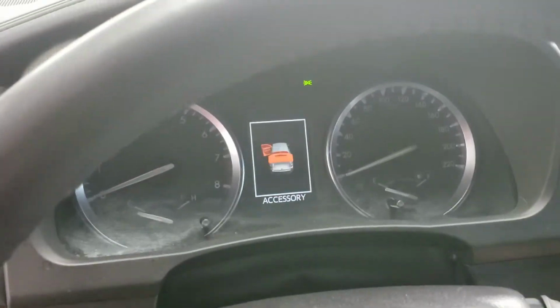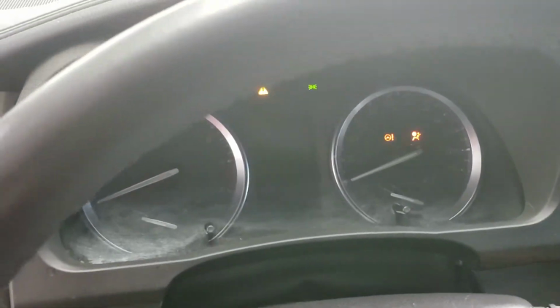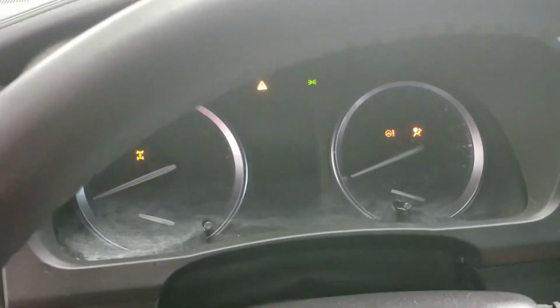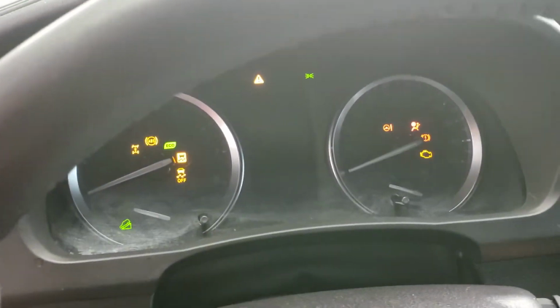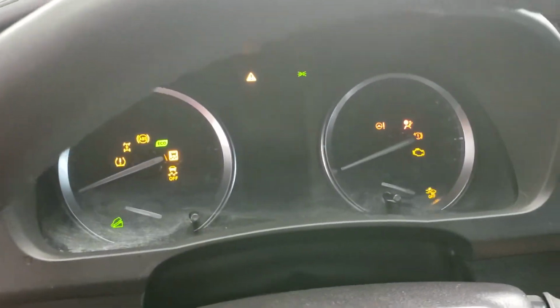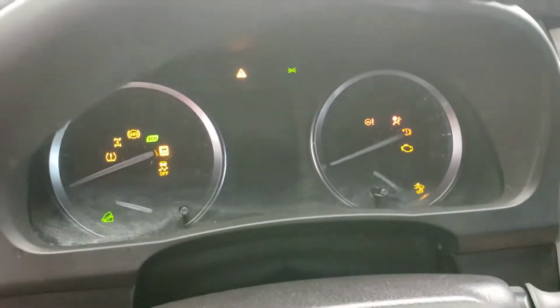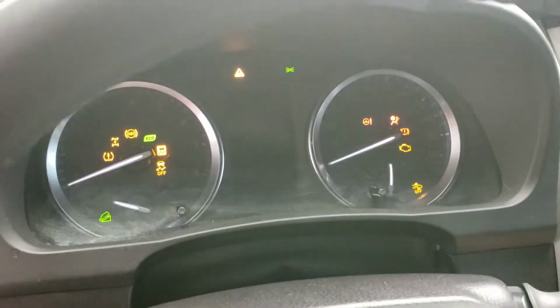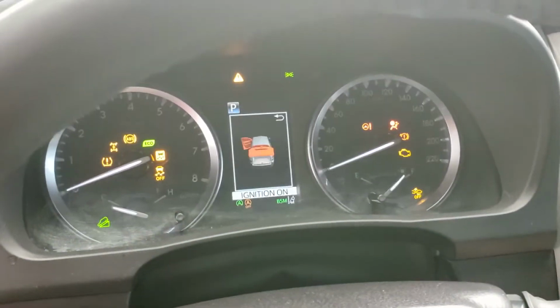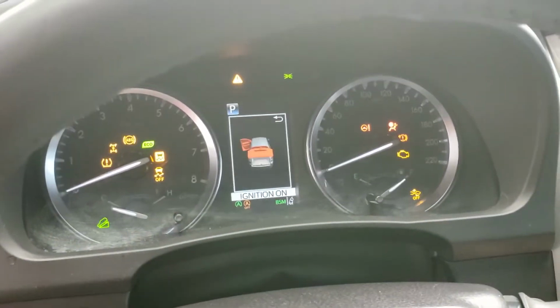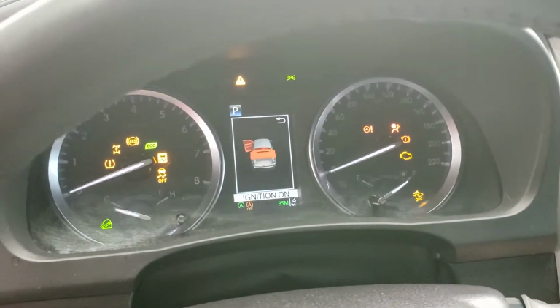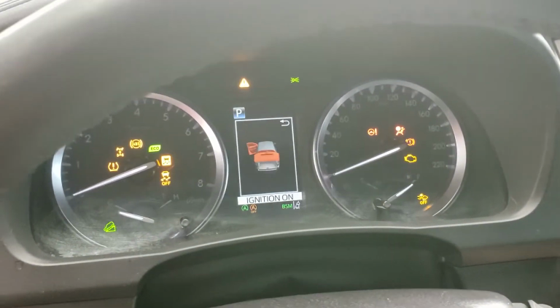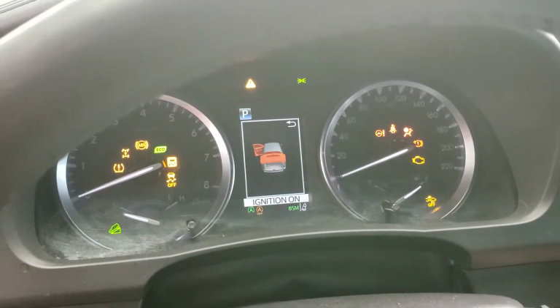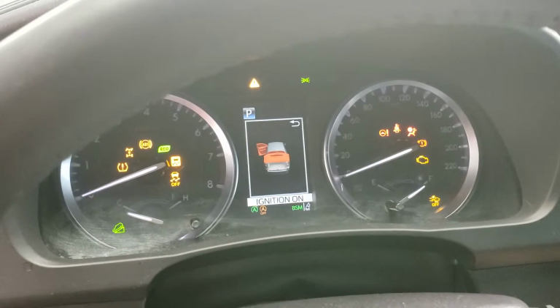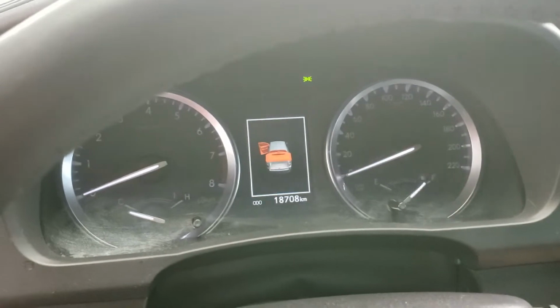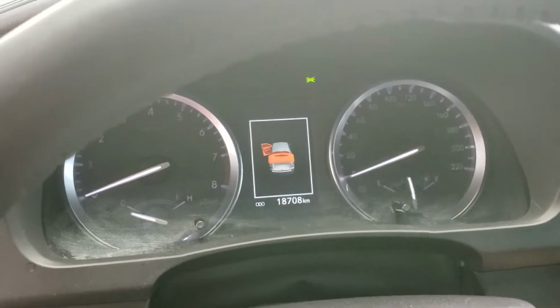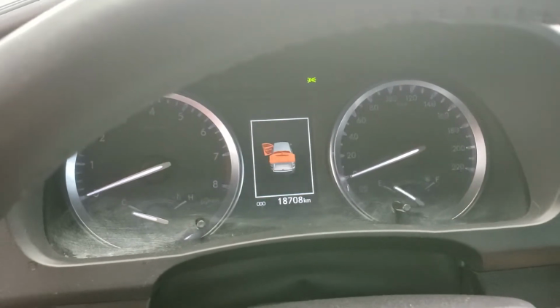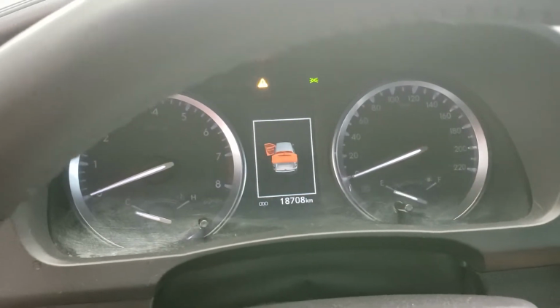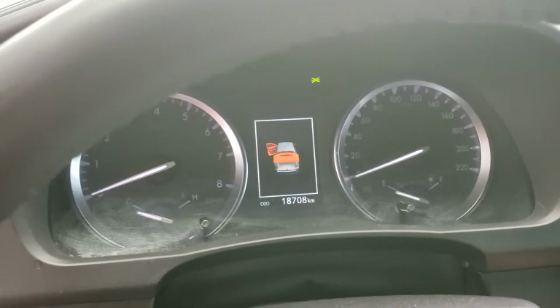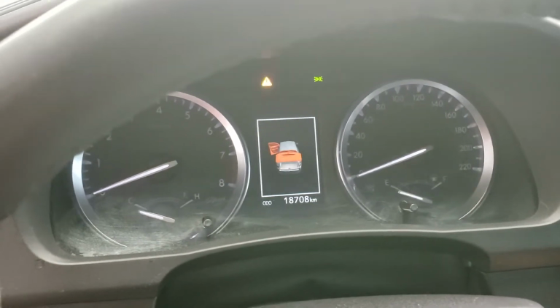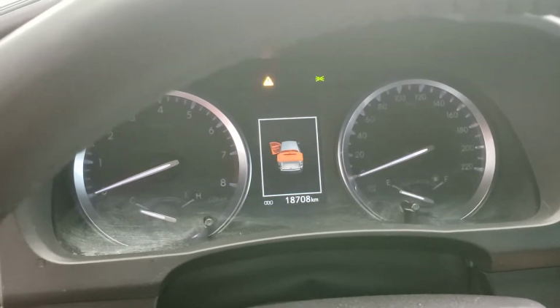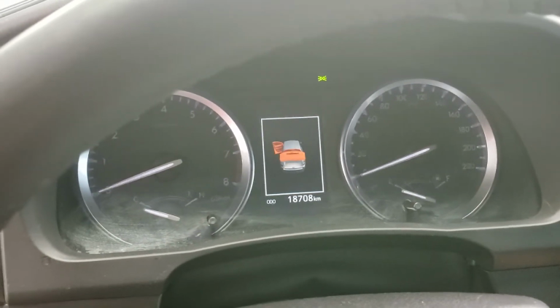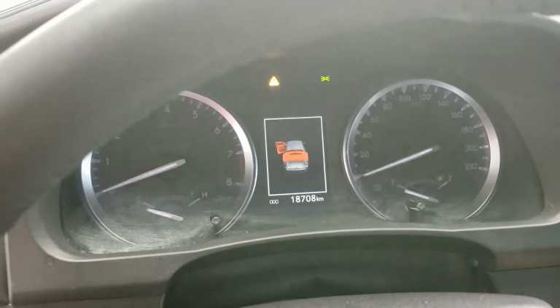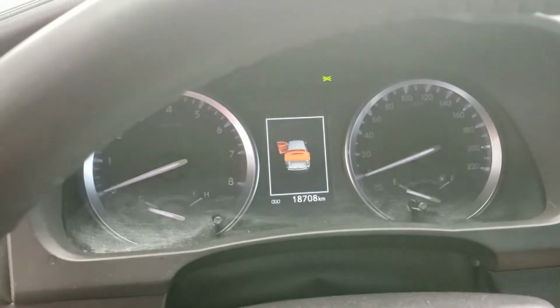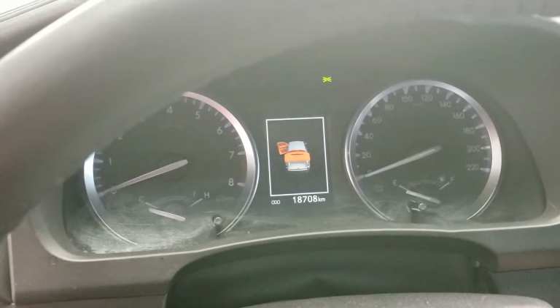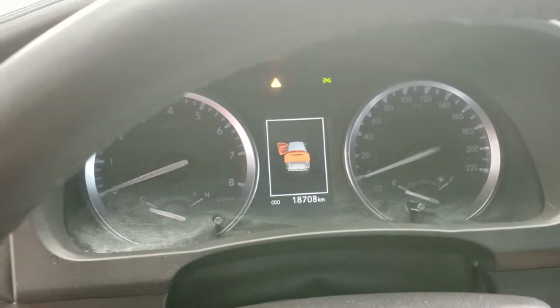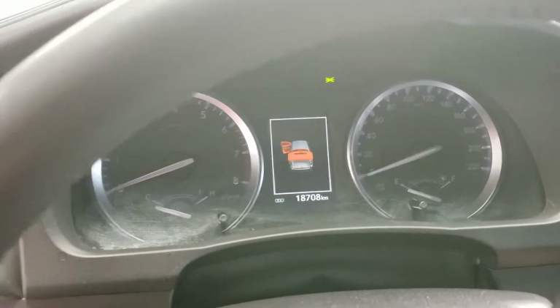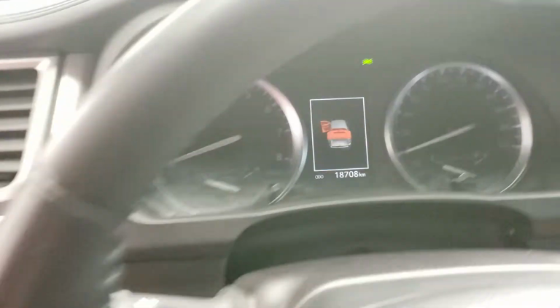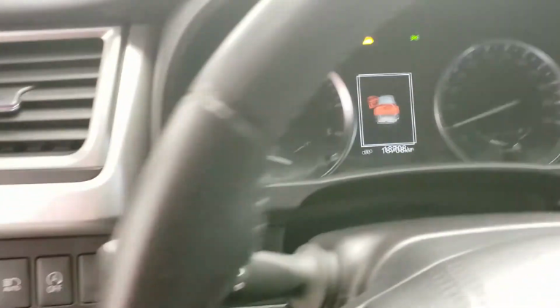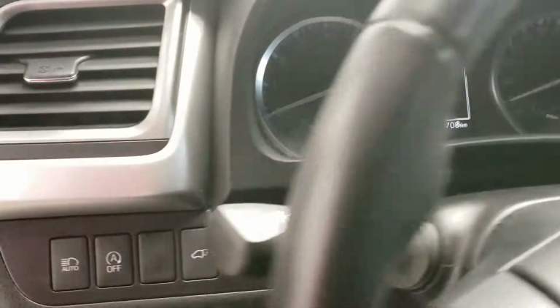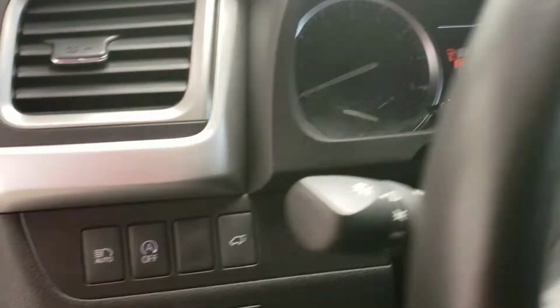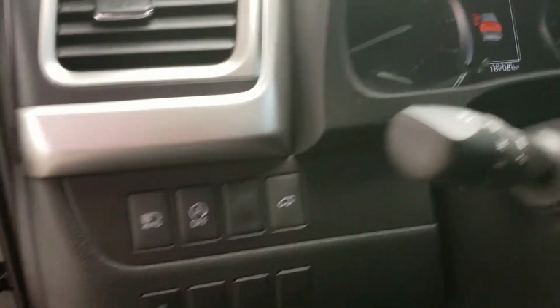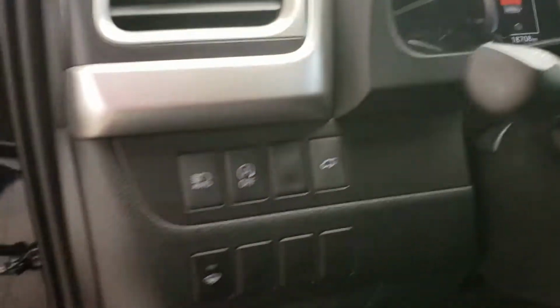As you can see, this vehicle has just 18,708 kilometers on it.